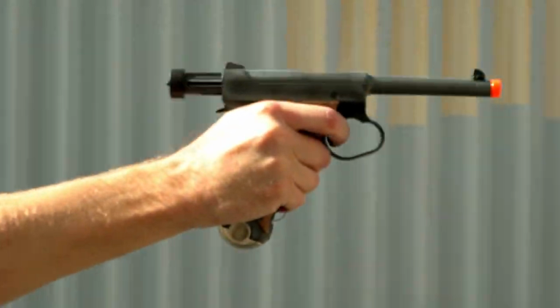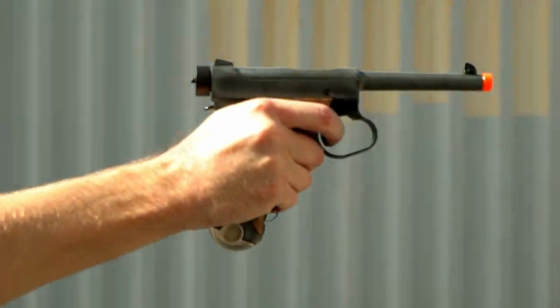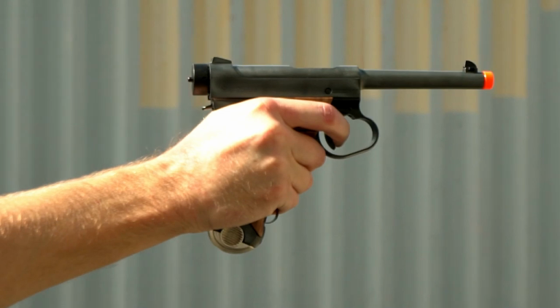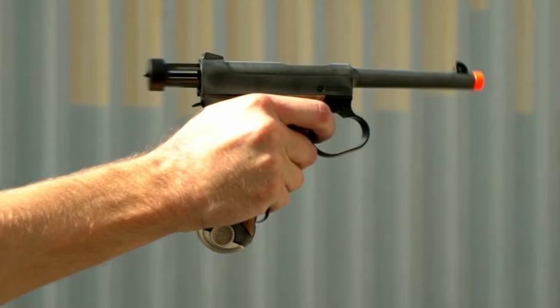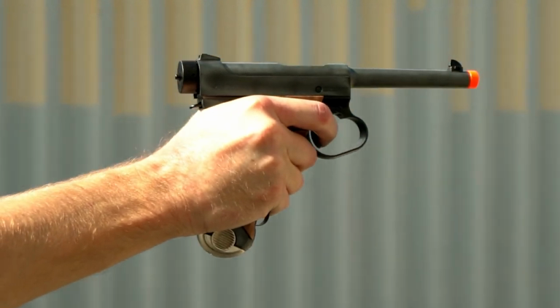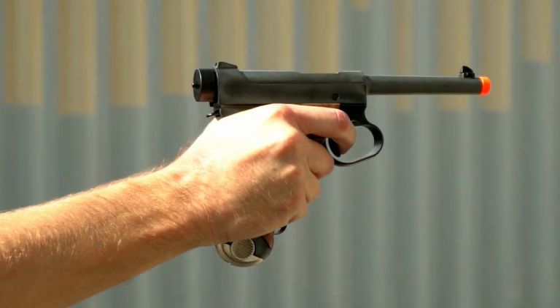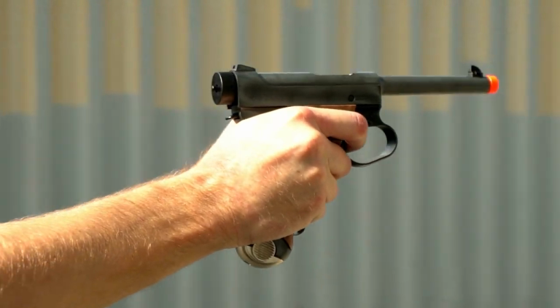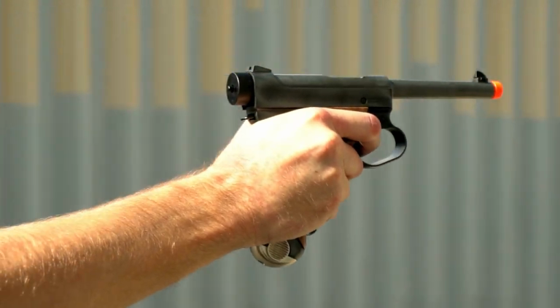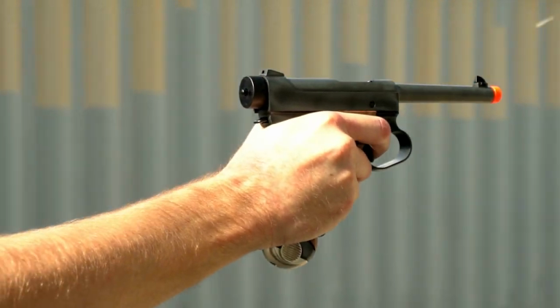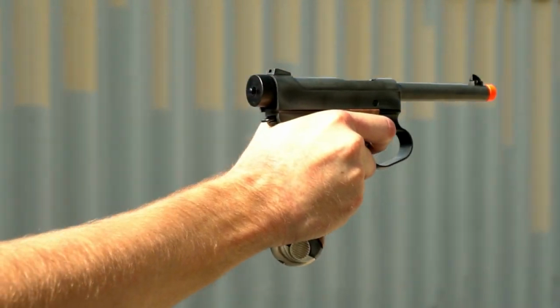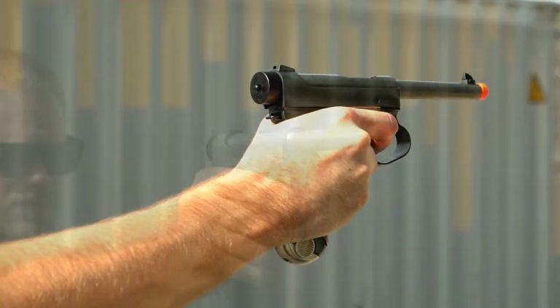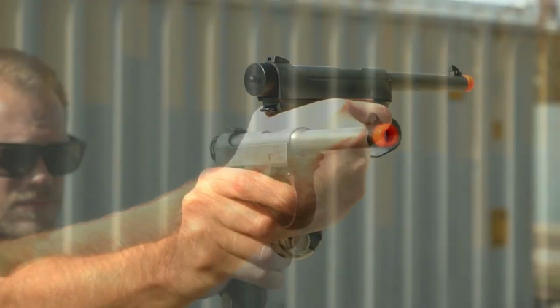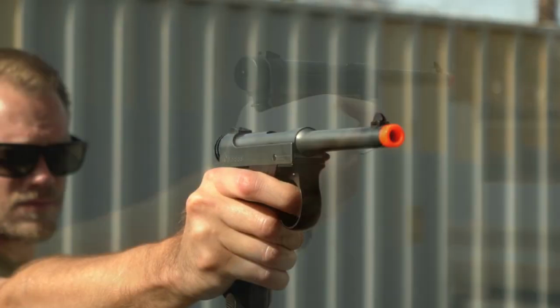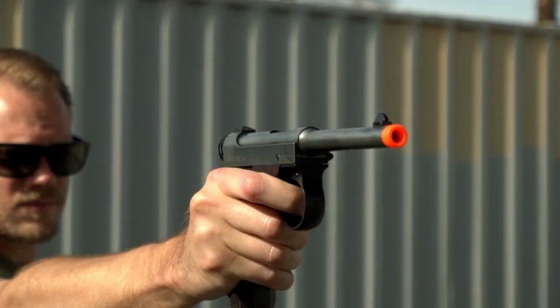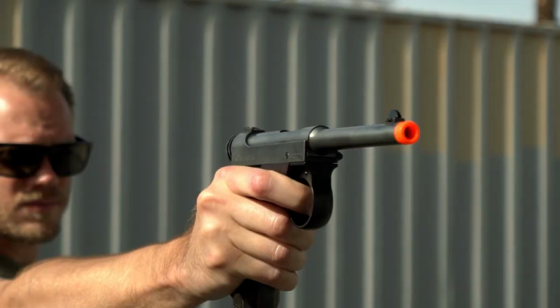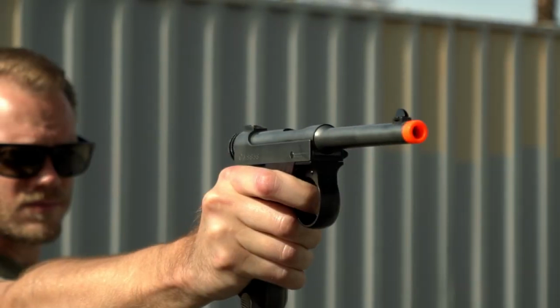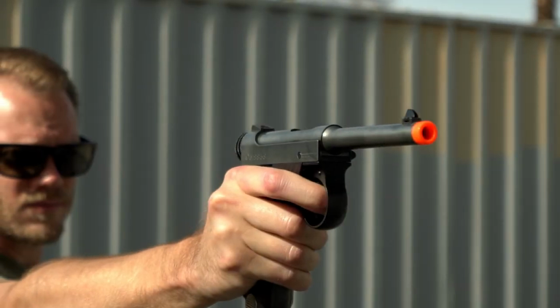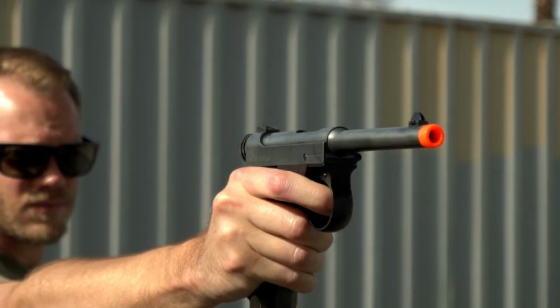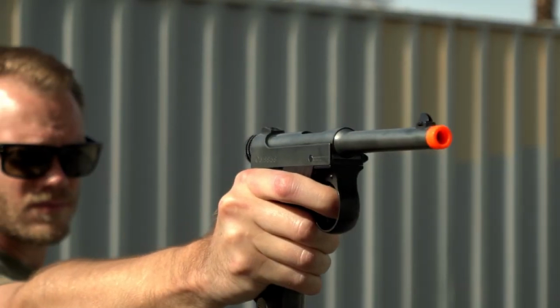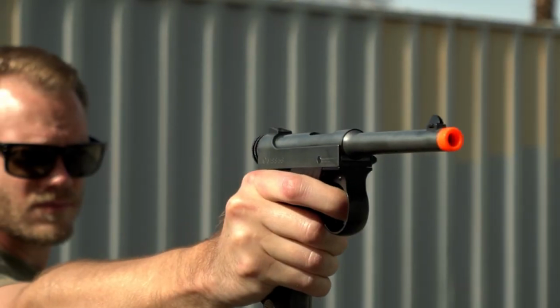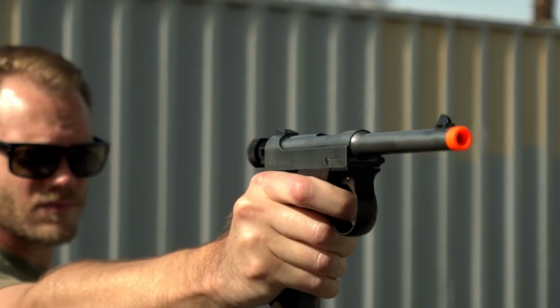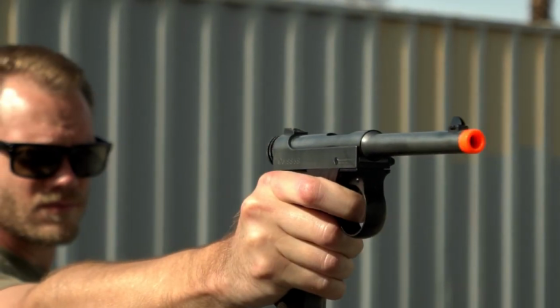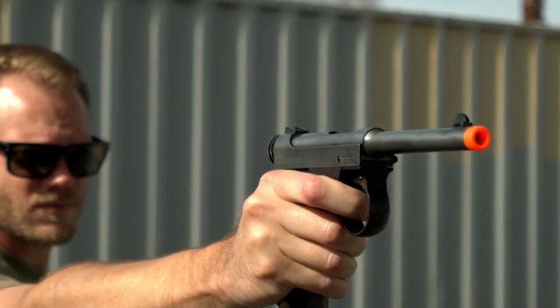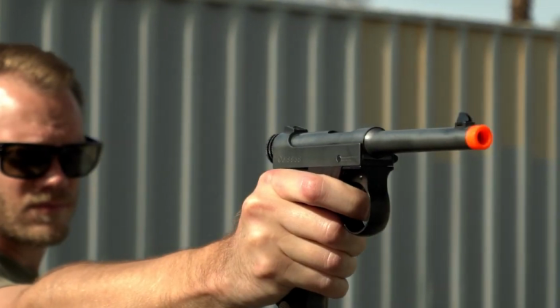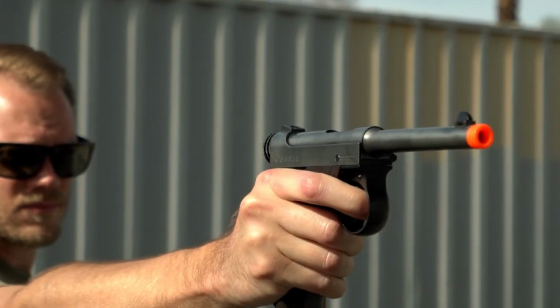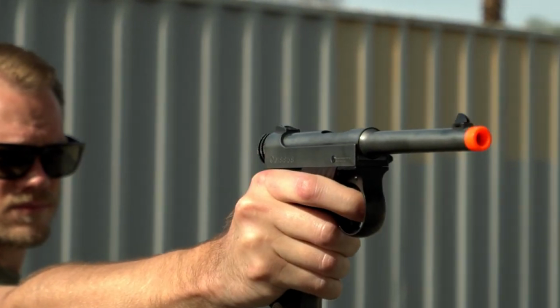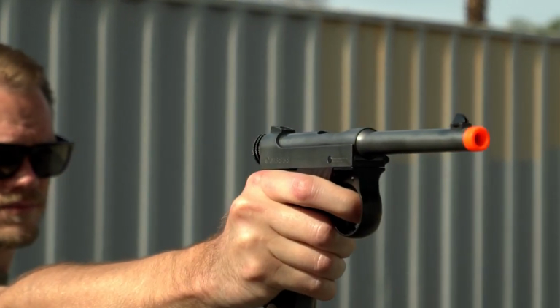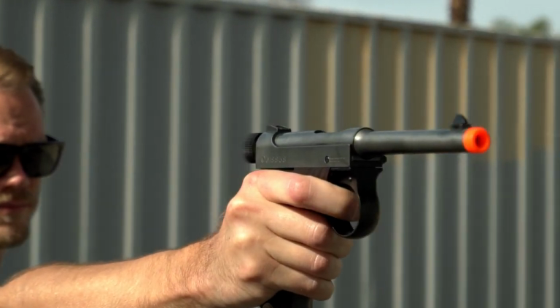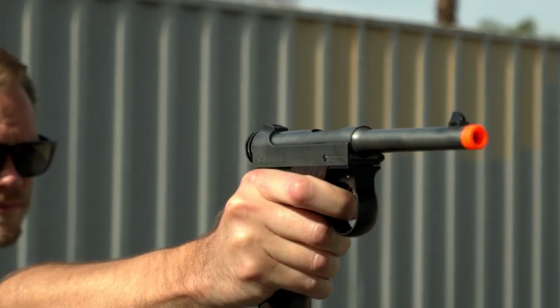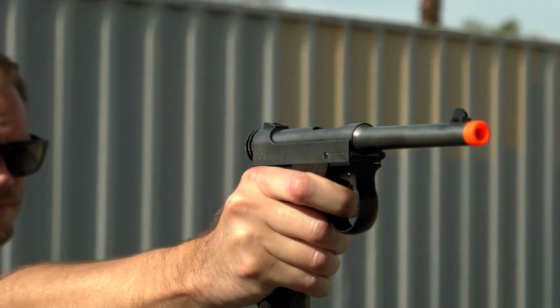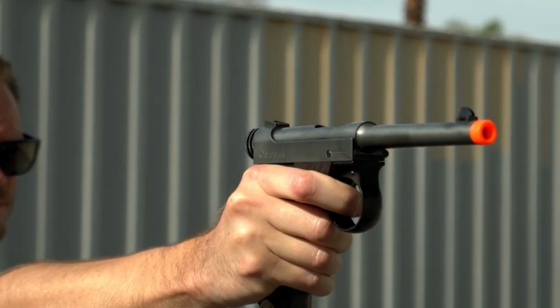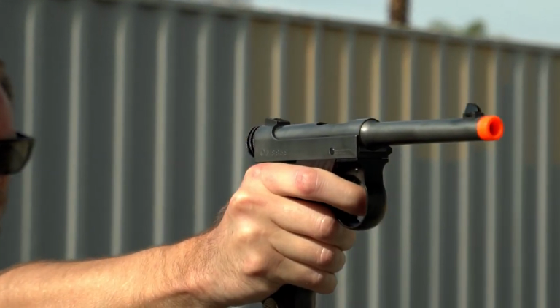You can find the Marushin Type 14 Nambu pistol and all its variations at EVIC.com.